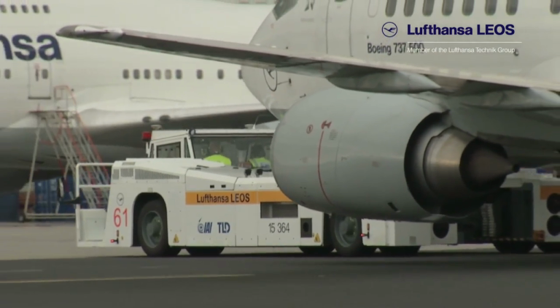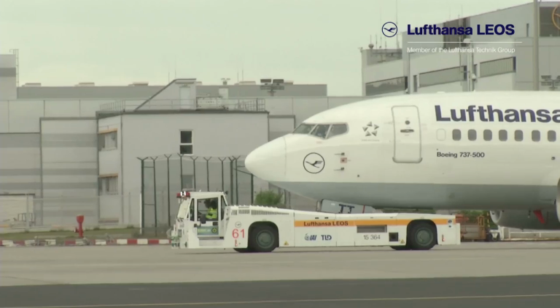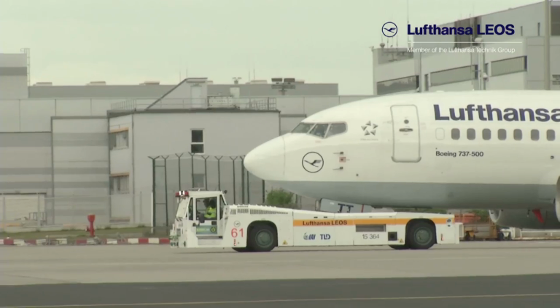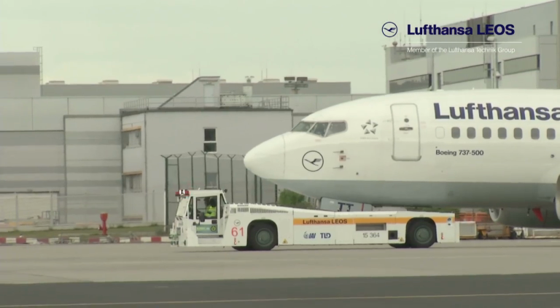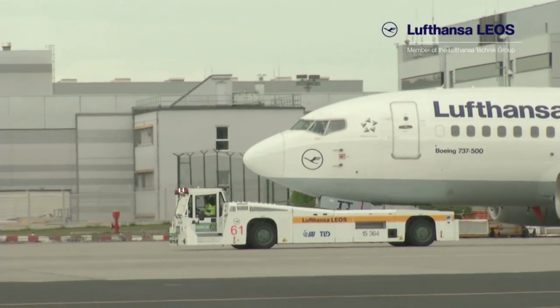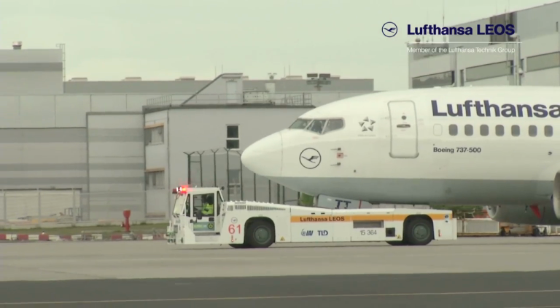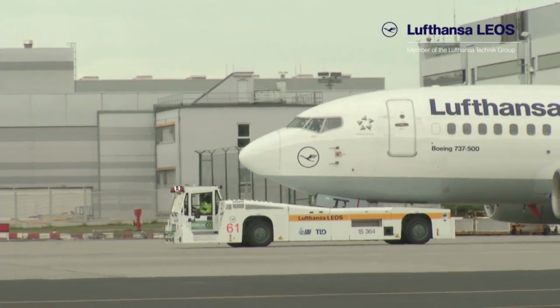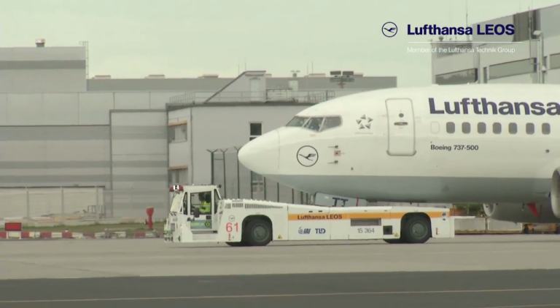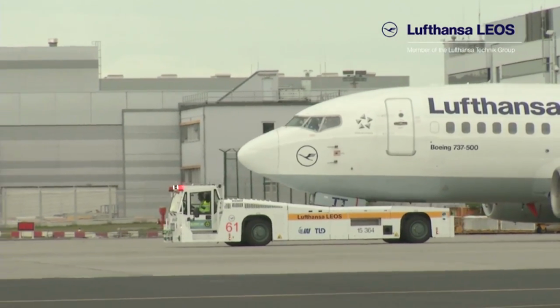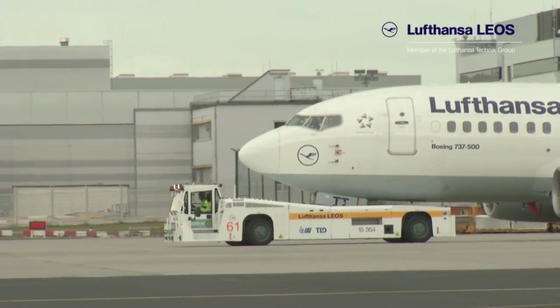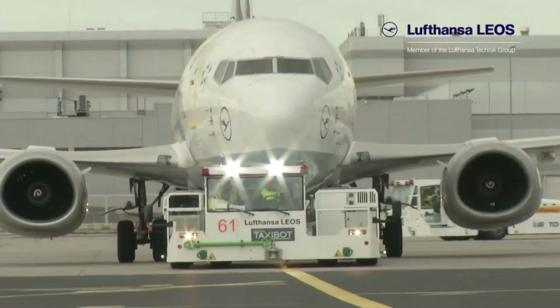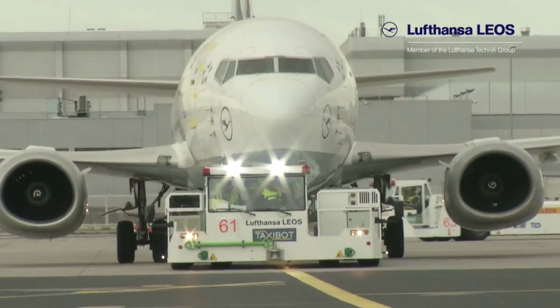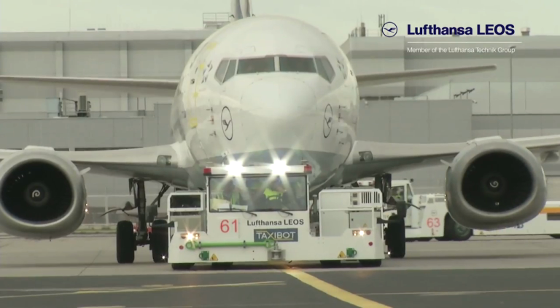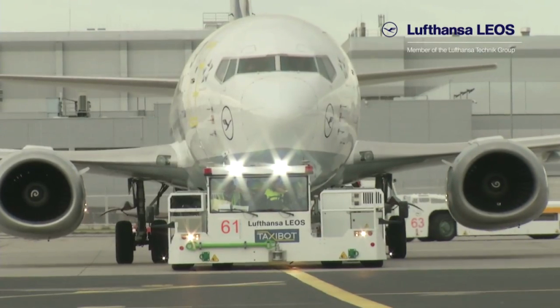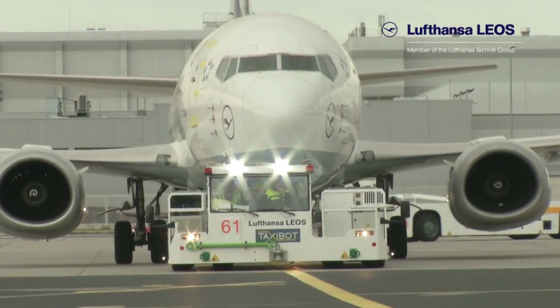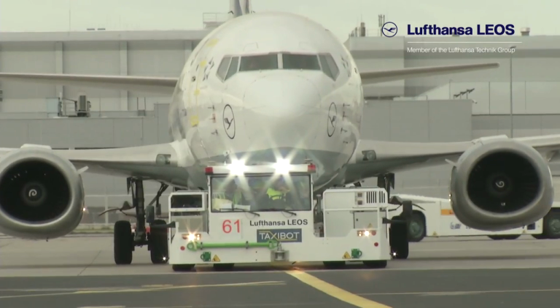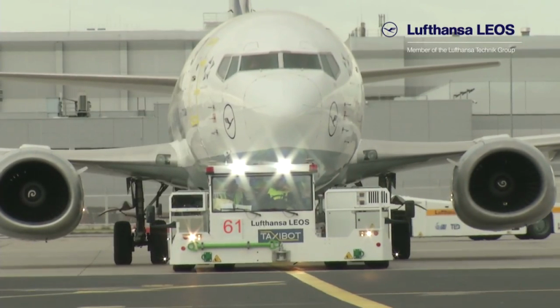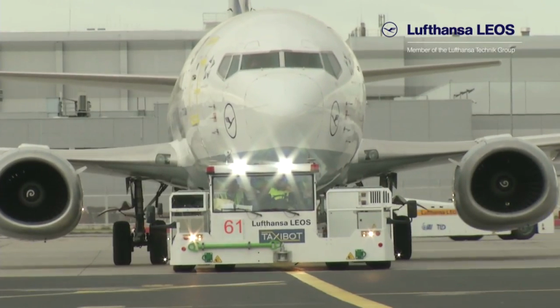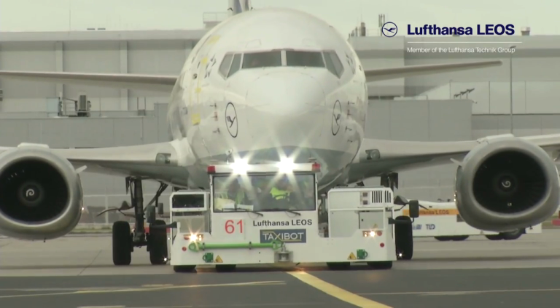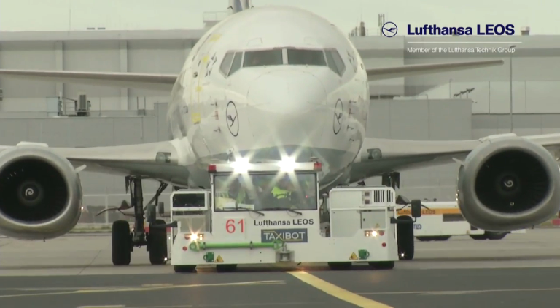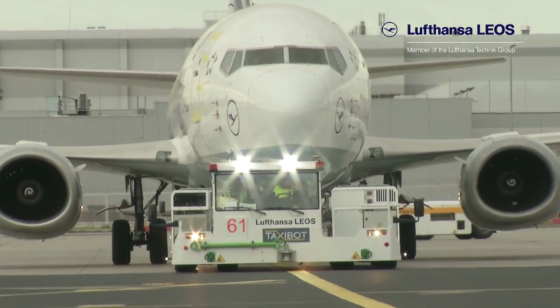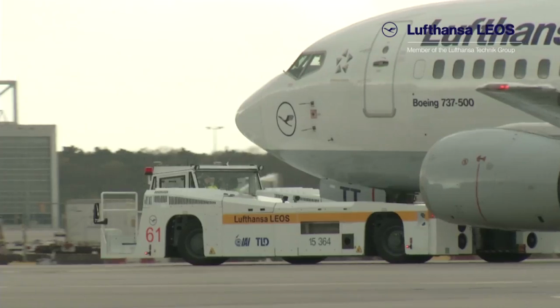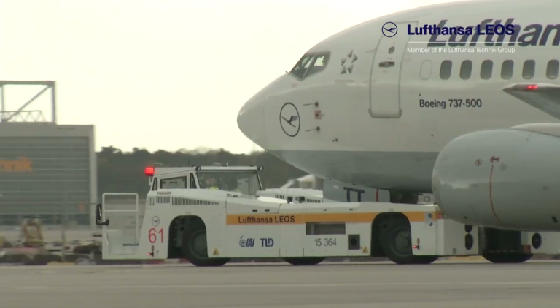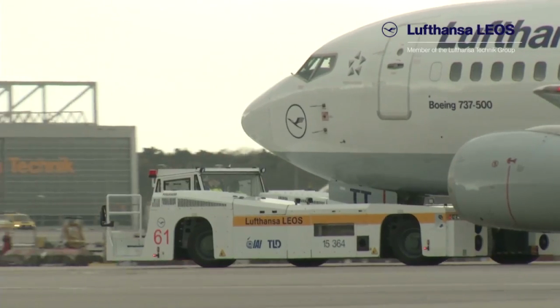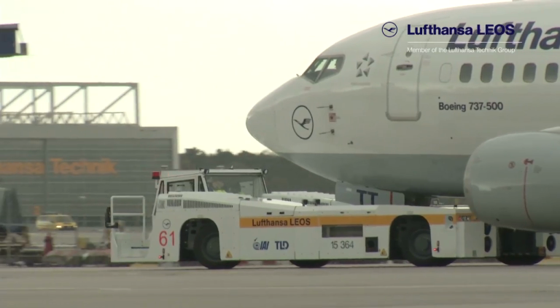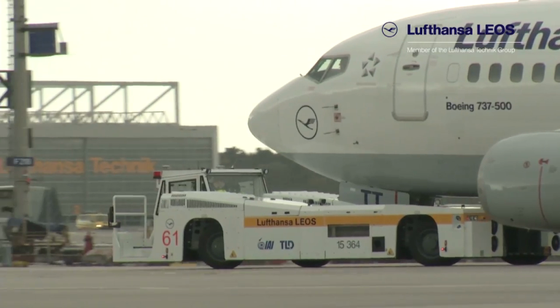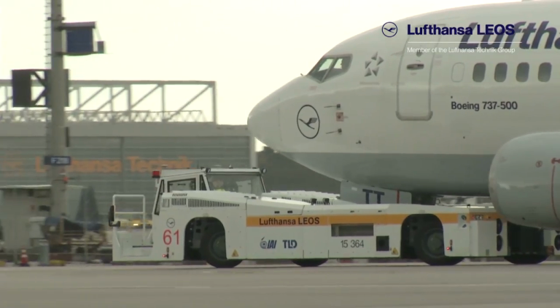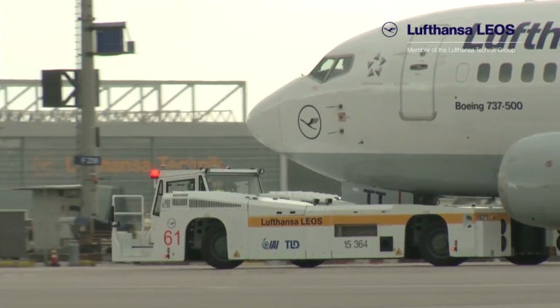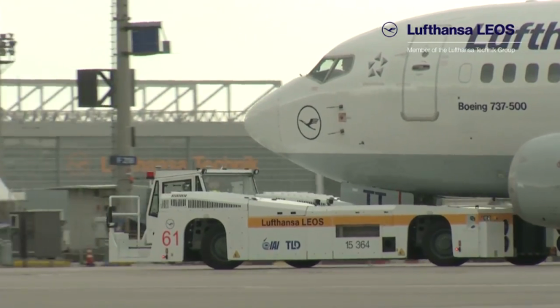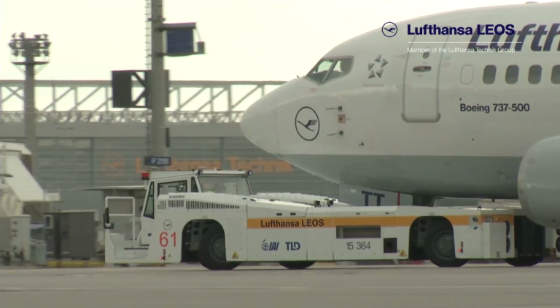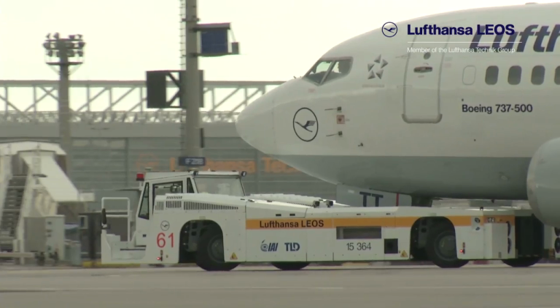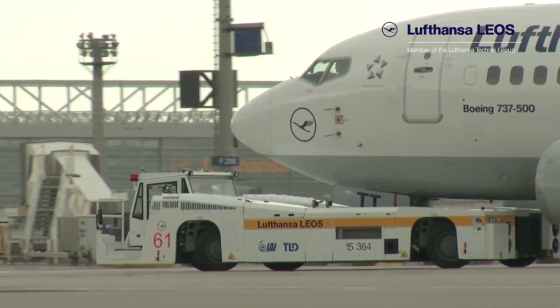Peter Hensel, Chief Training Captain for the Boeing 747, has been part of the project from the beginning.